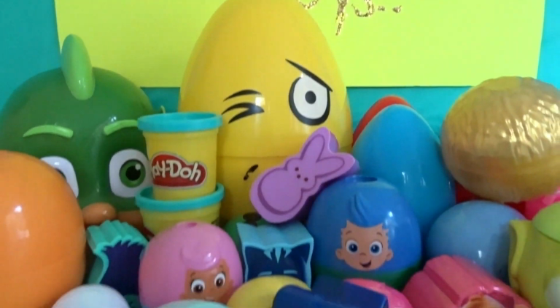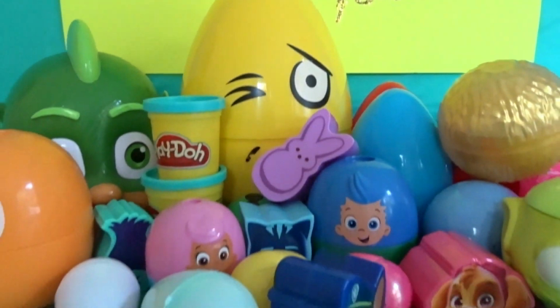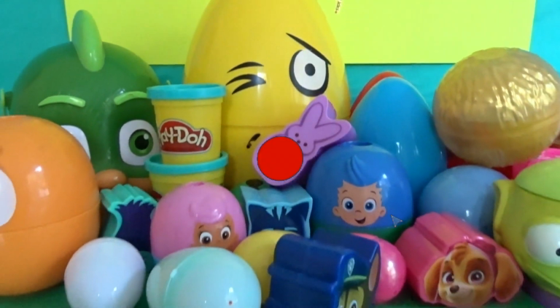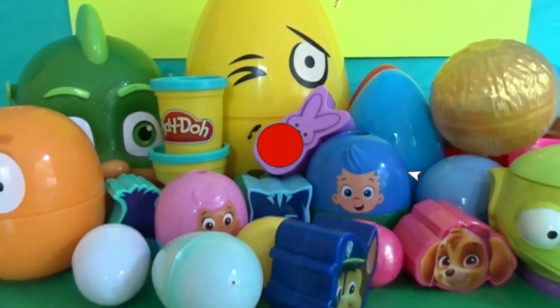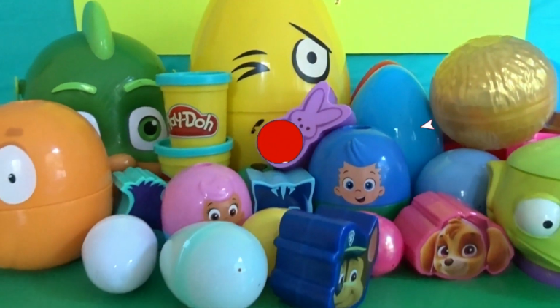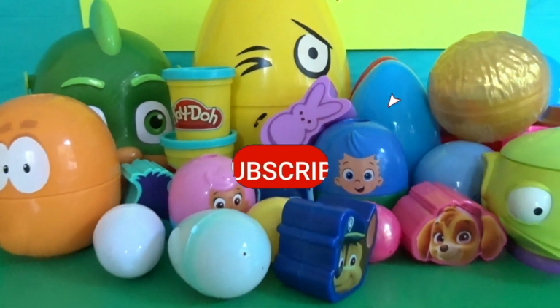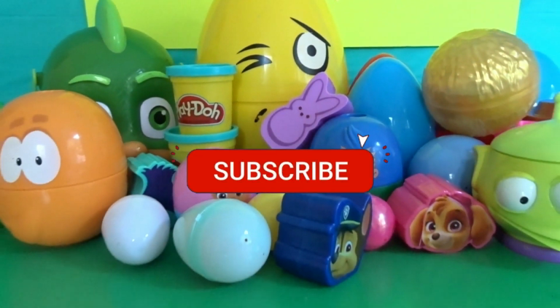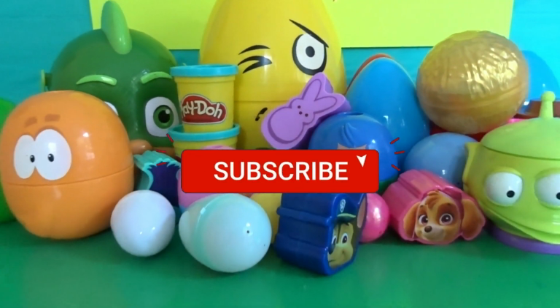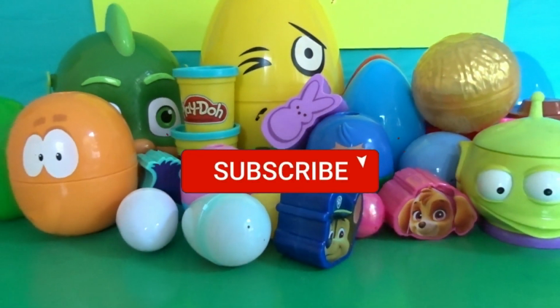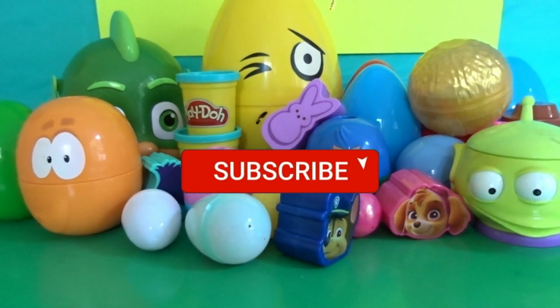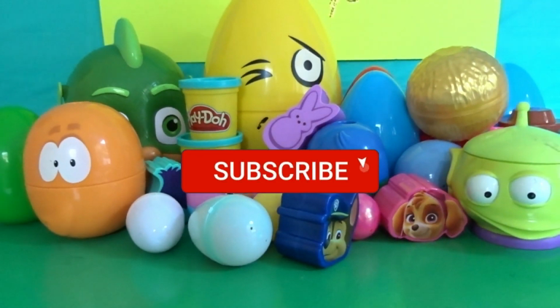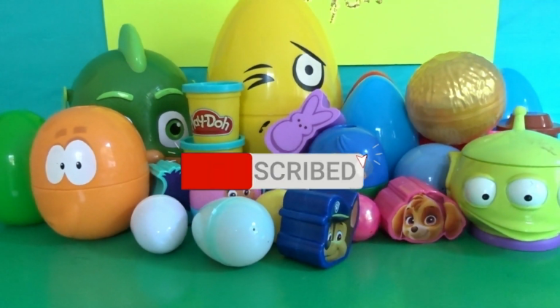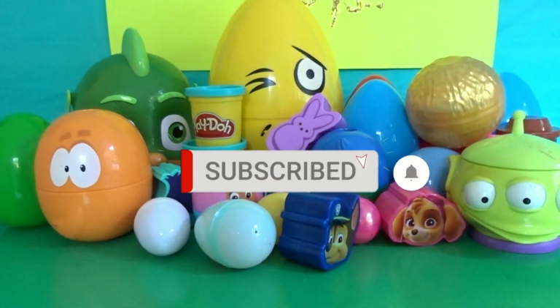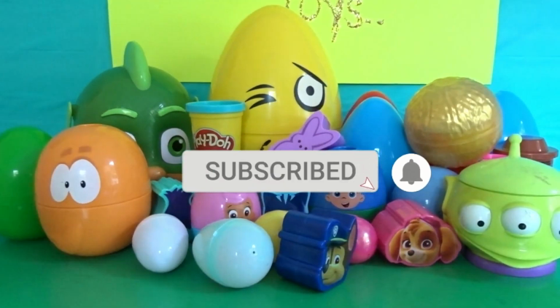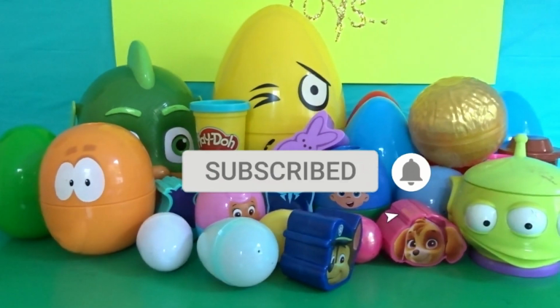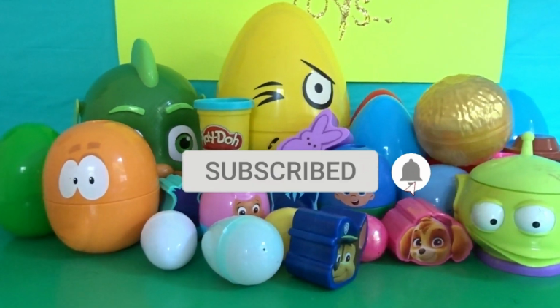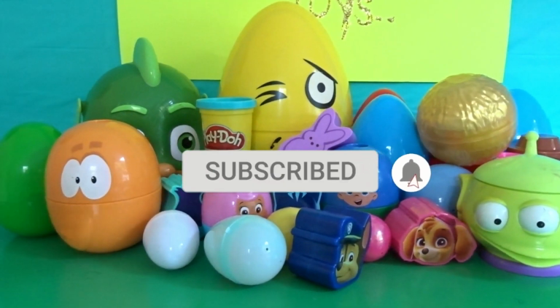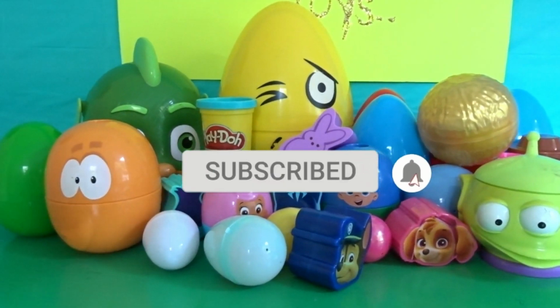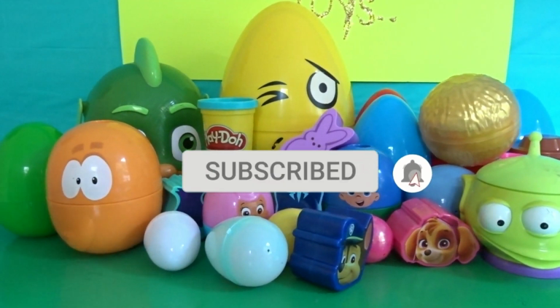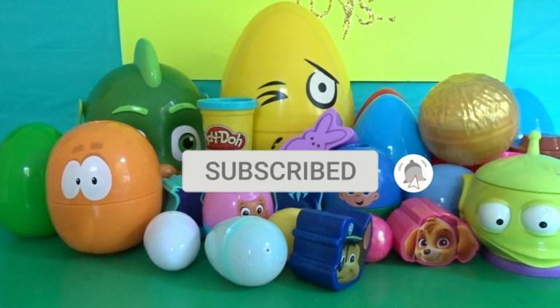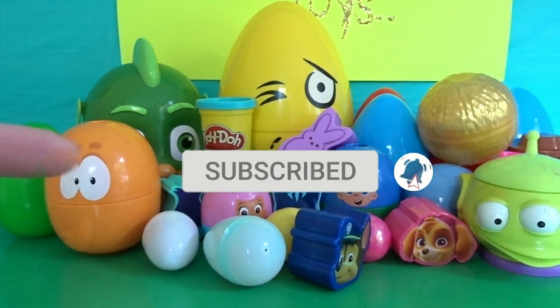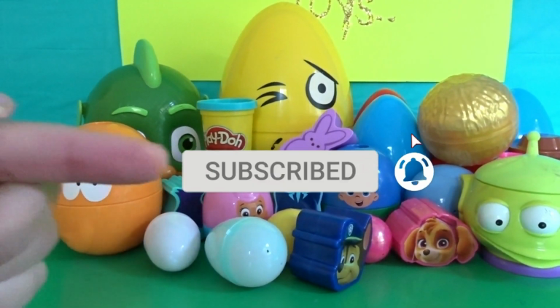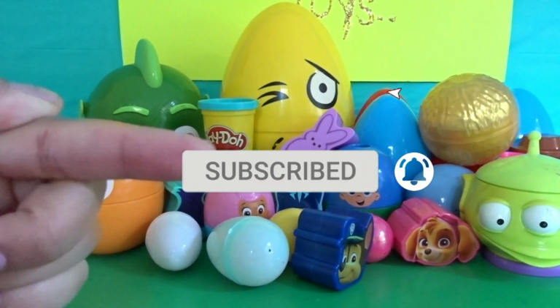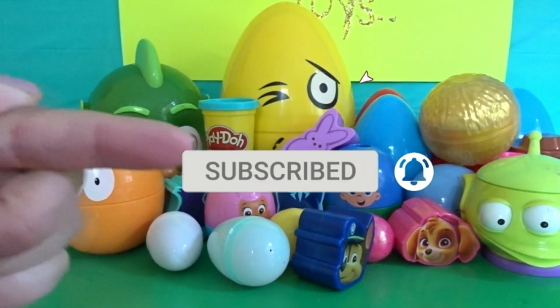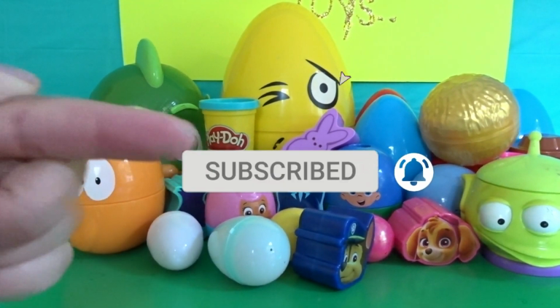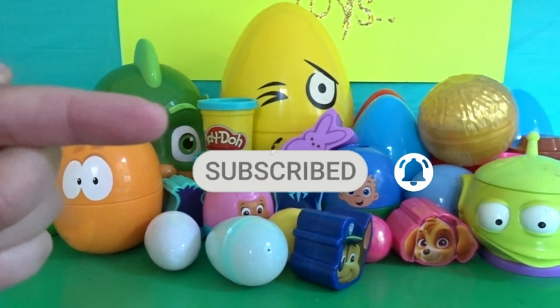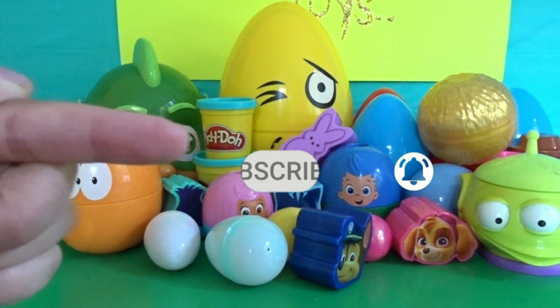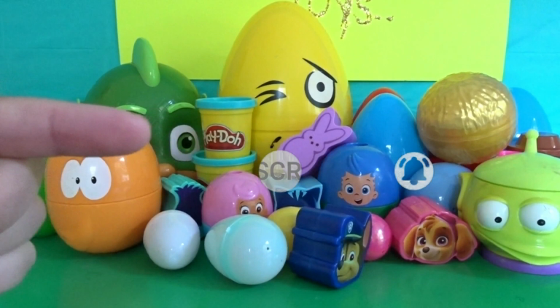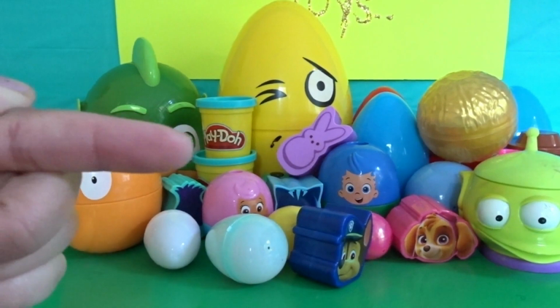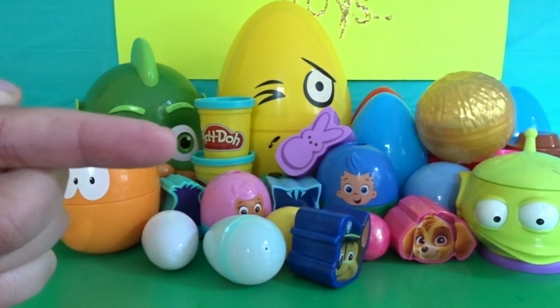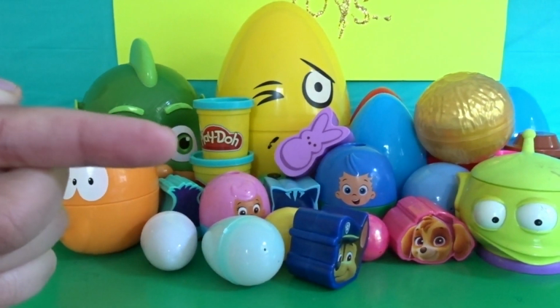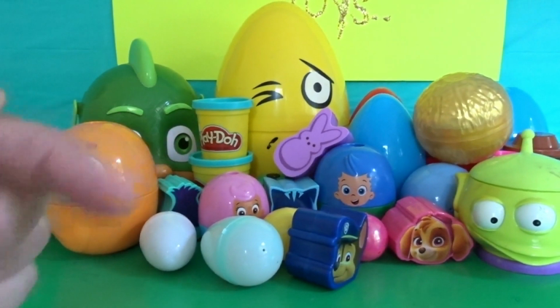If you guys want to keep on watching, go ahead and stay tuned, and make sure to click the subscribe button right here in the center.